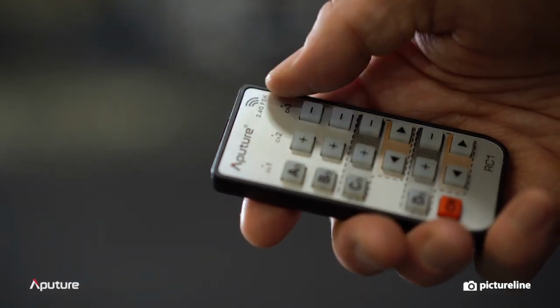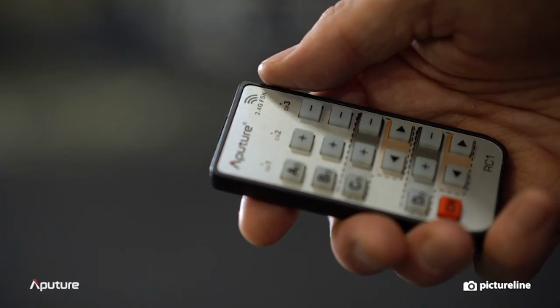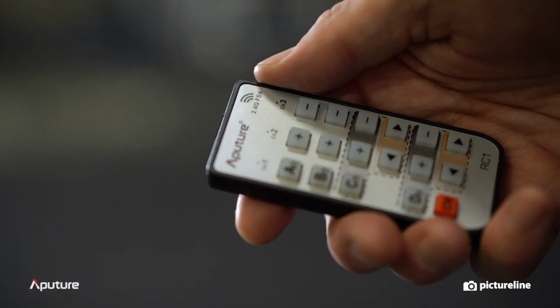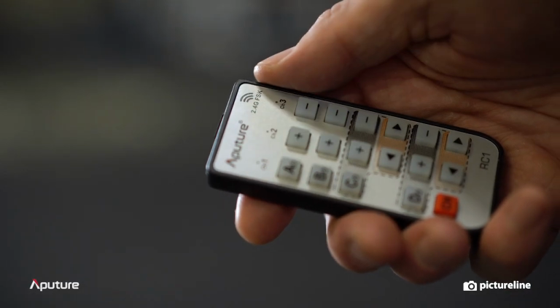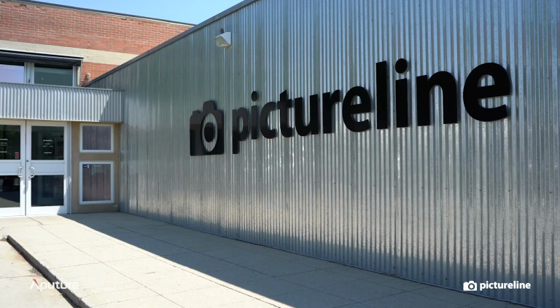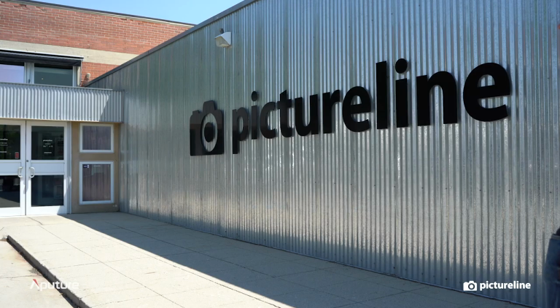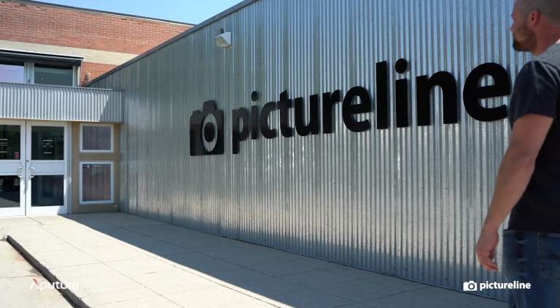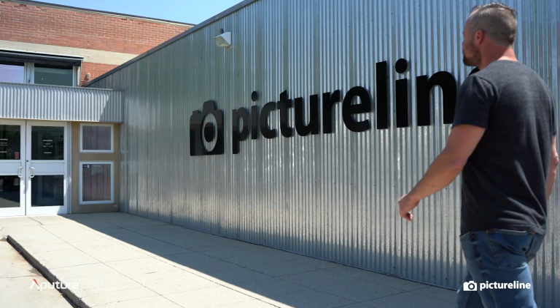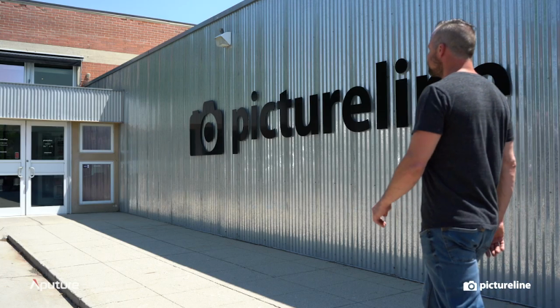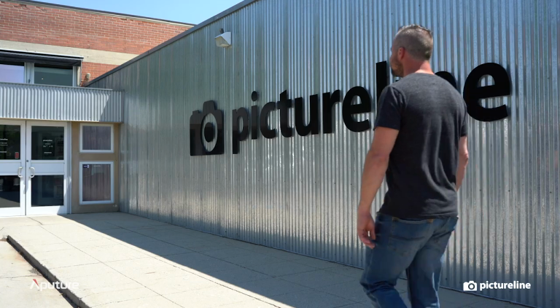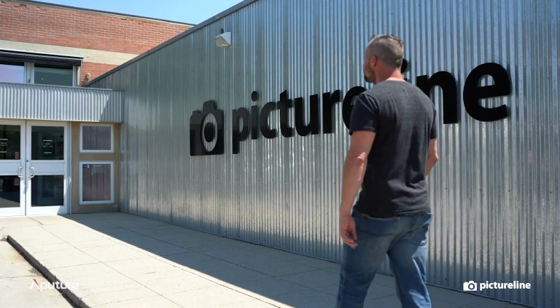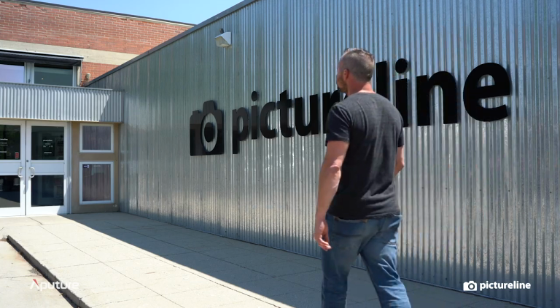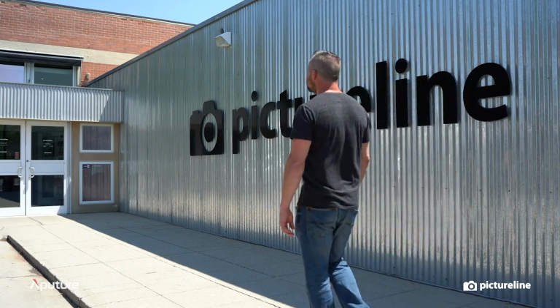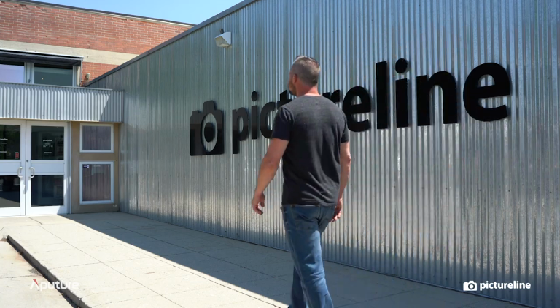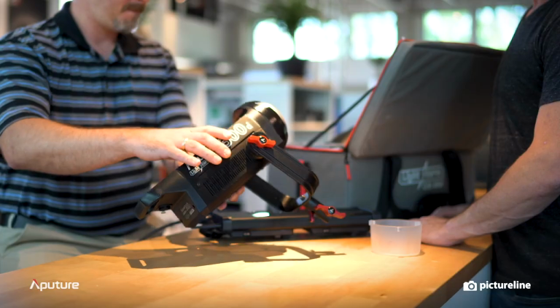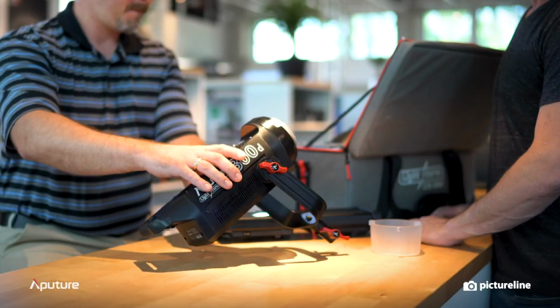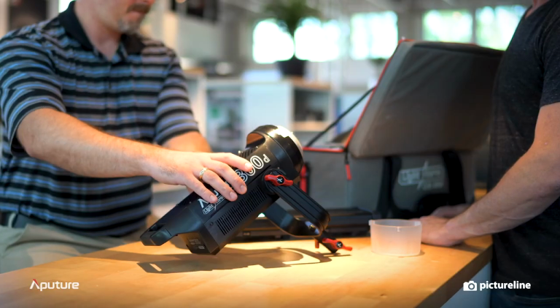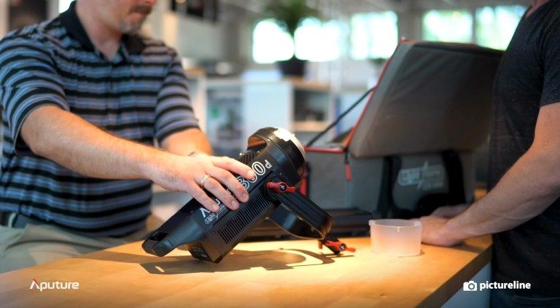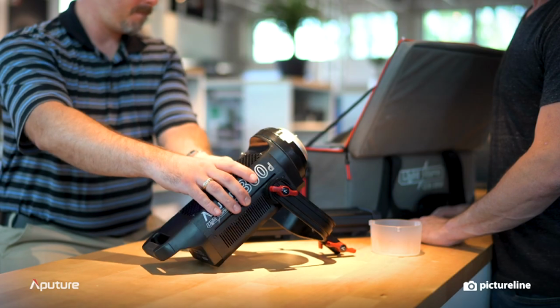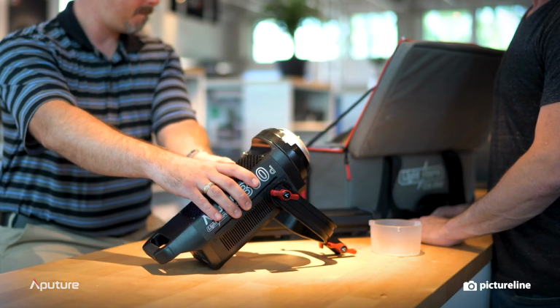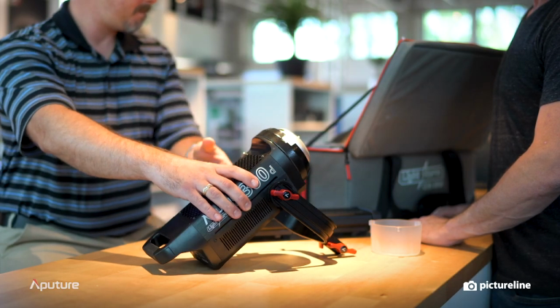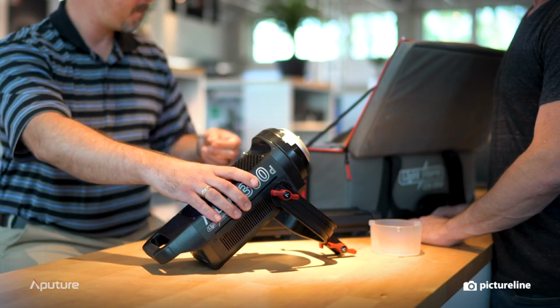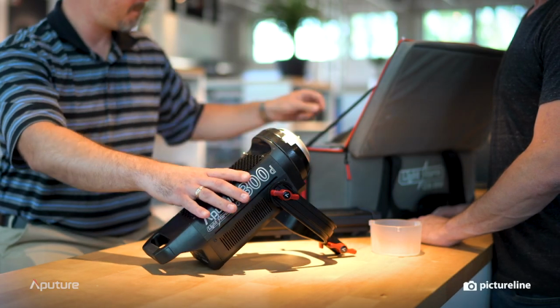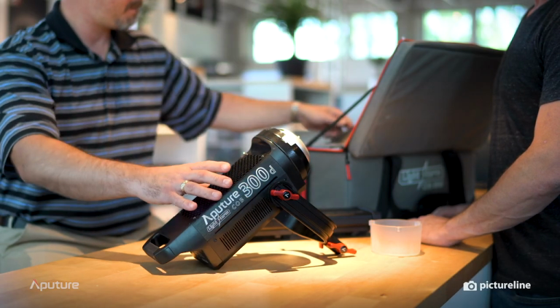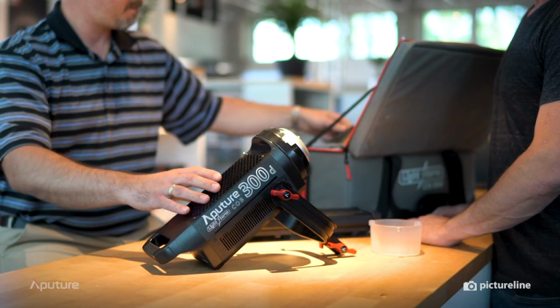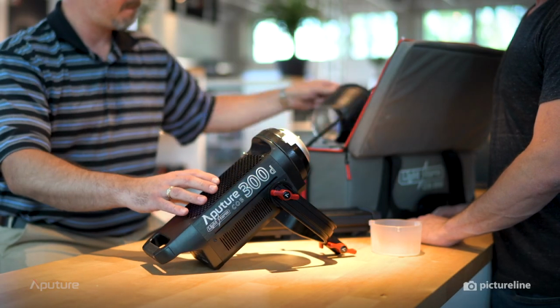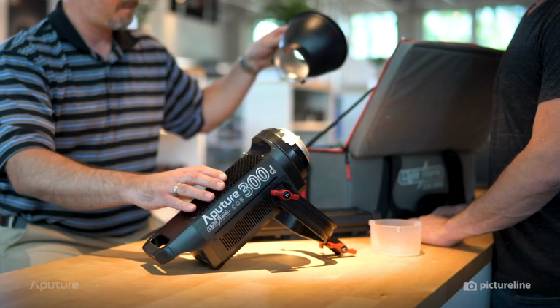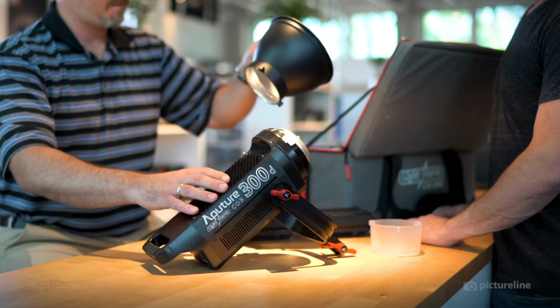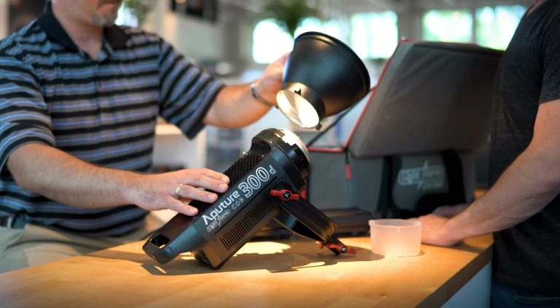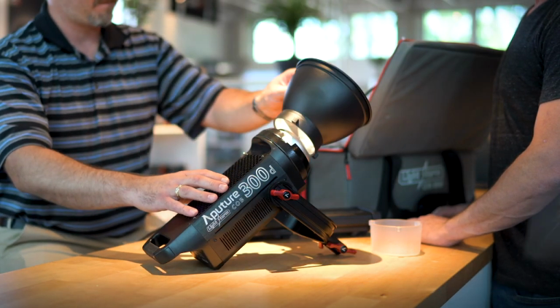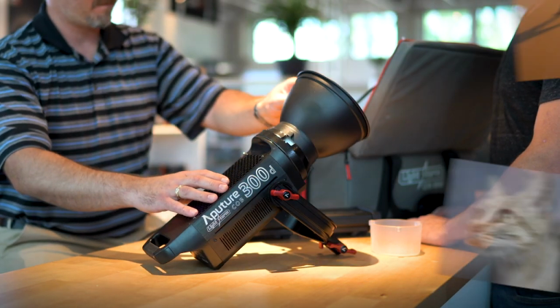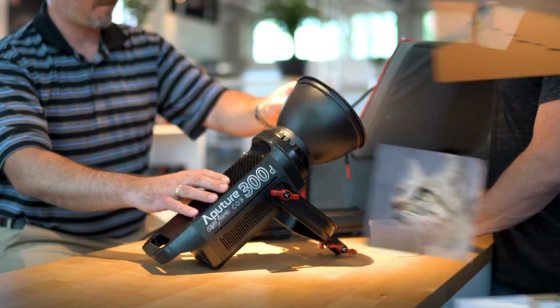Don't miss out! Stop by PictureLine and give these new lights a test drive! You'll be happy you did!